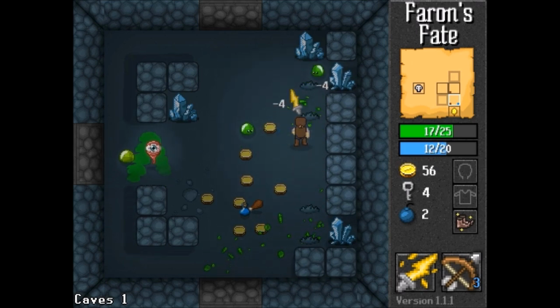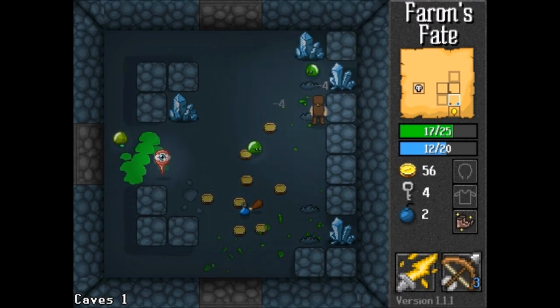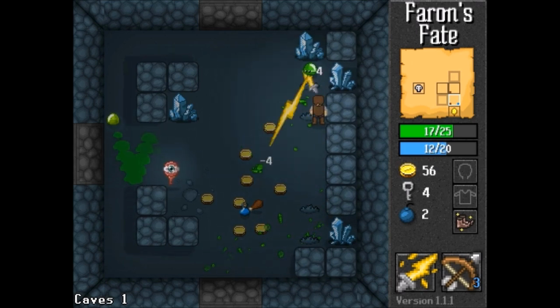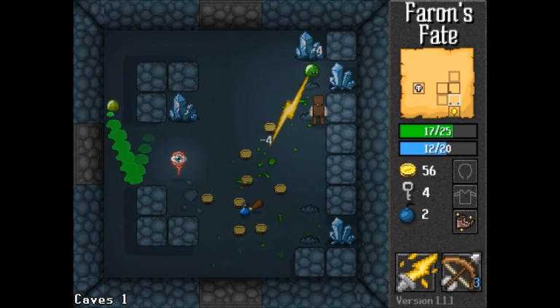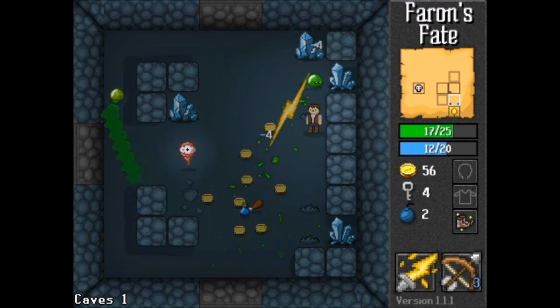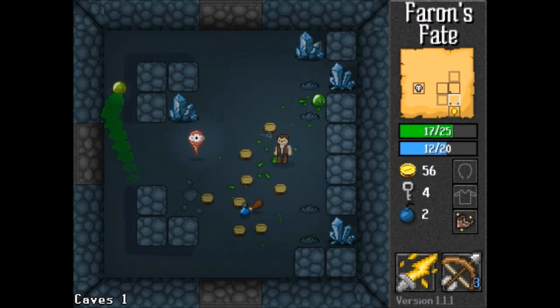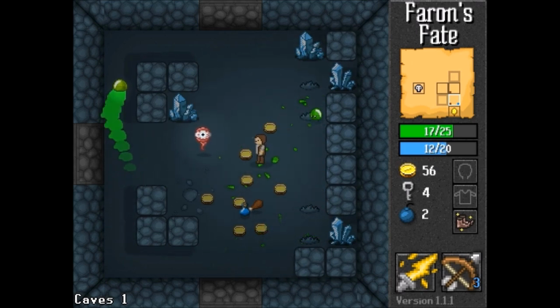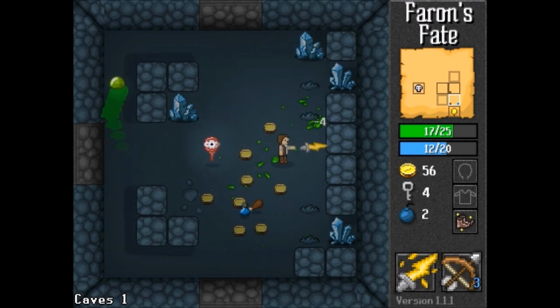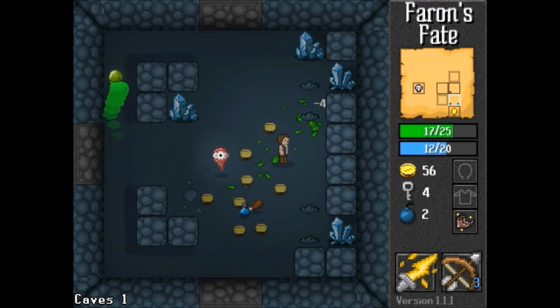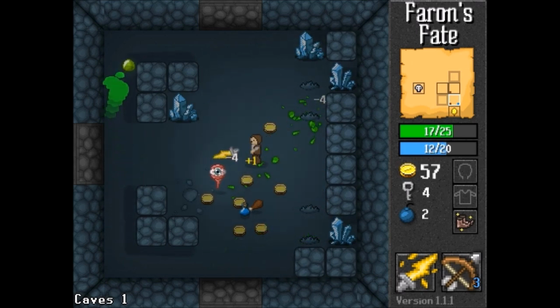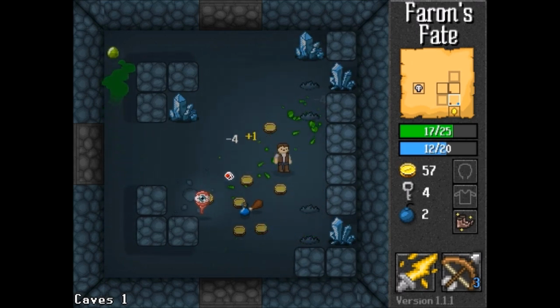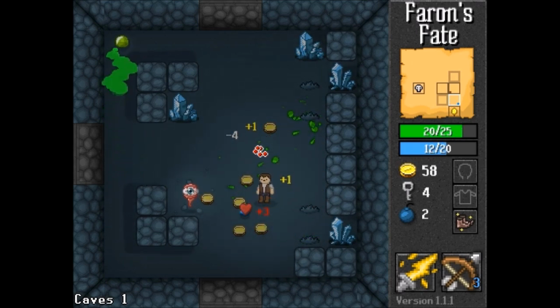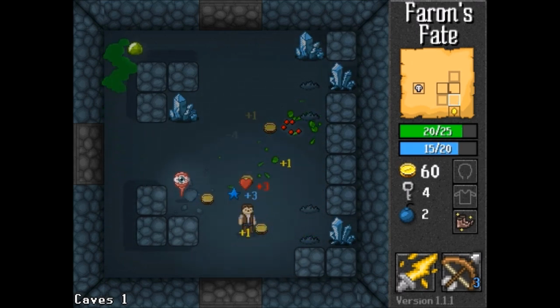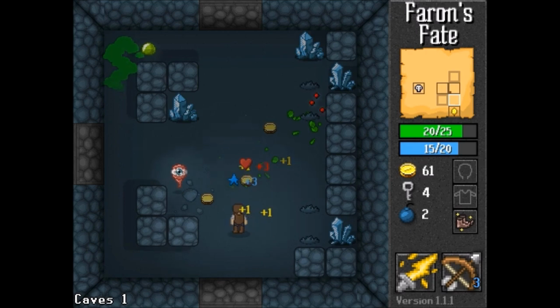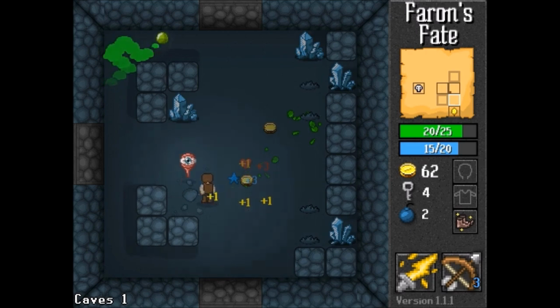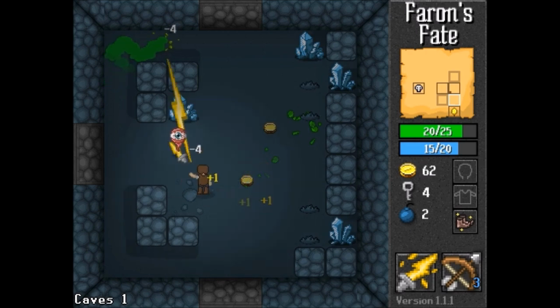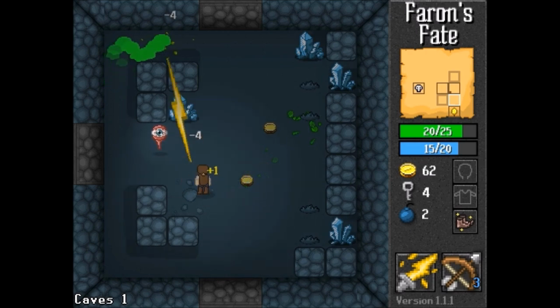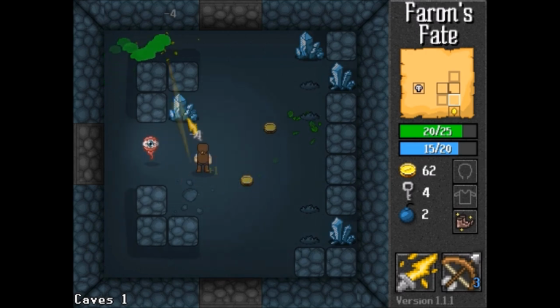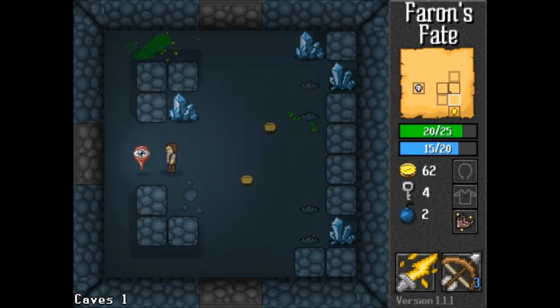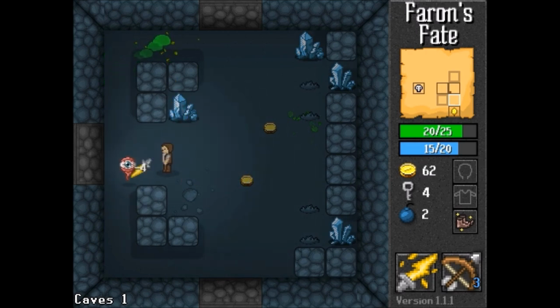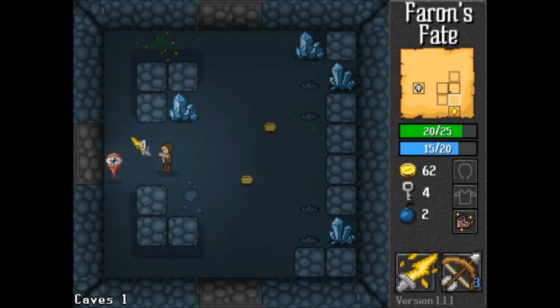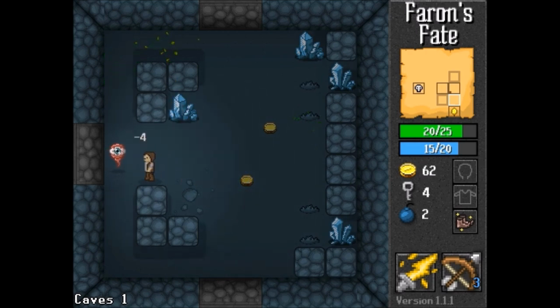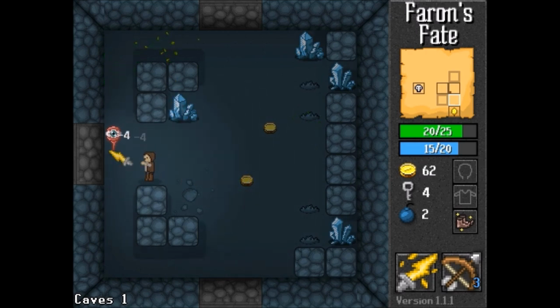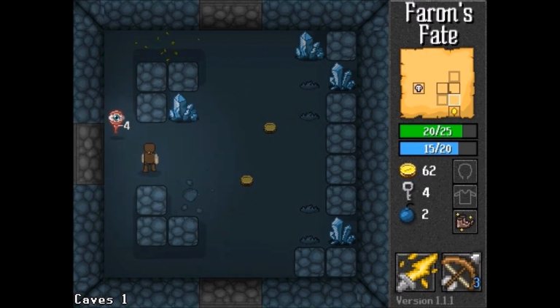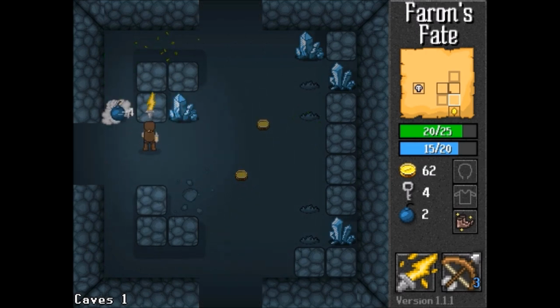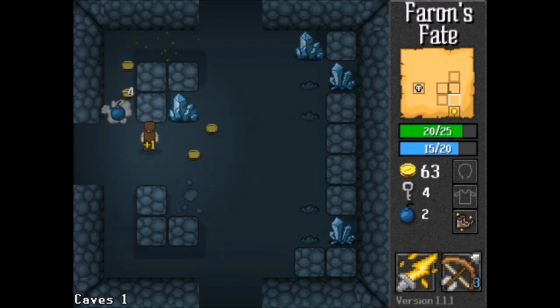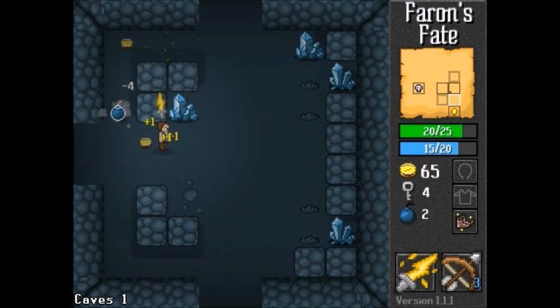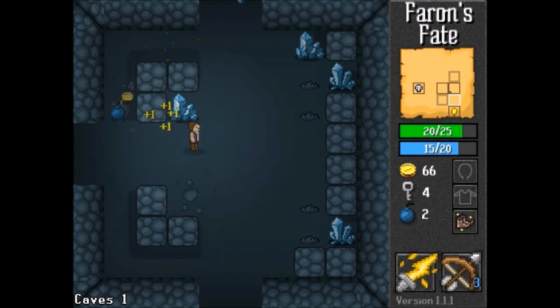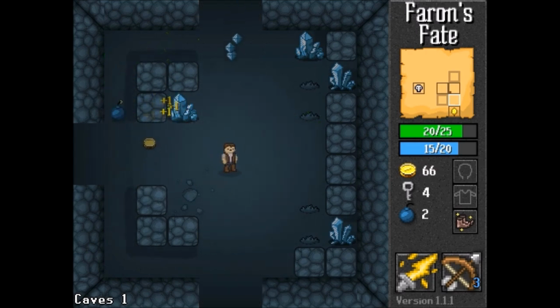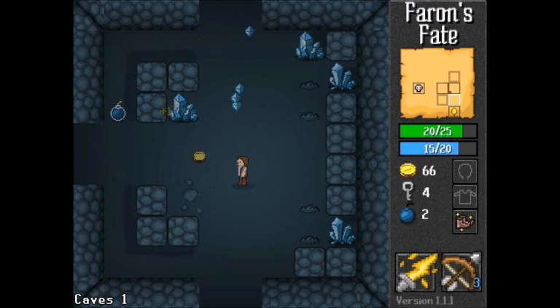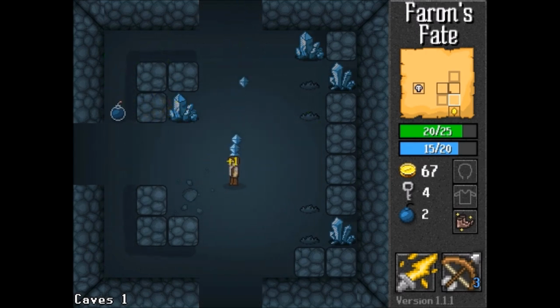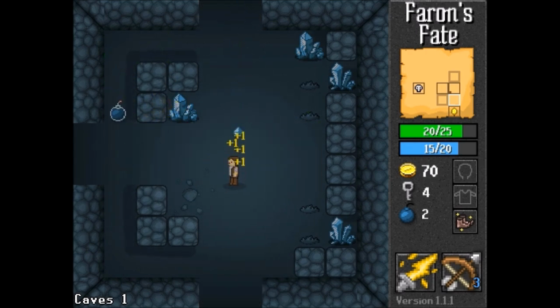Even better, the lightning deals damage based on your magic damage stat, so mage builds will have an easy time dealing massive collateral damage to monsters.